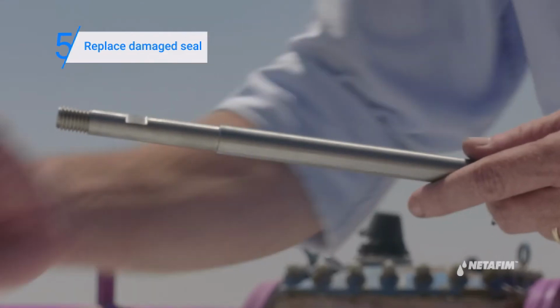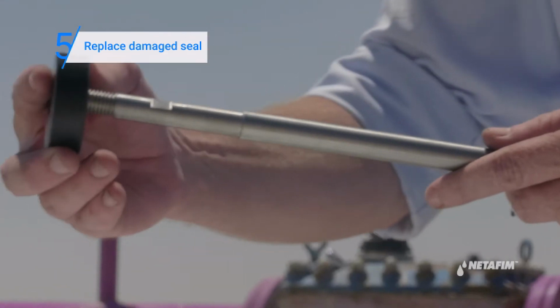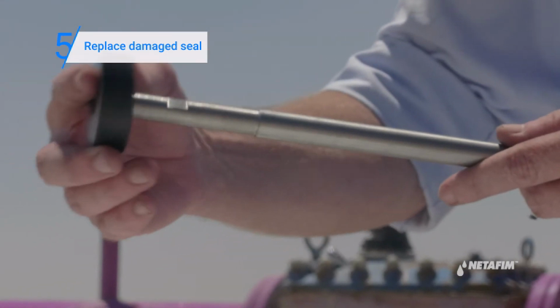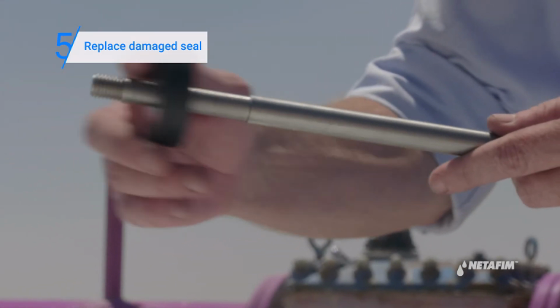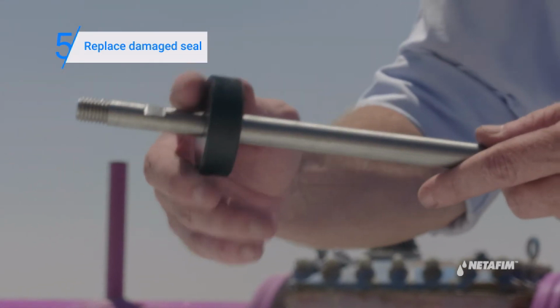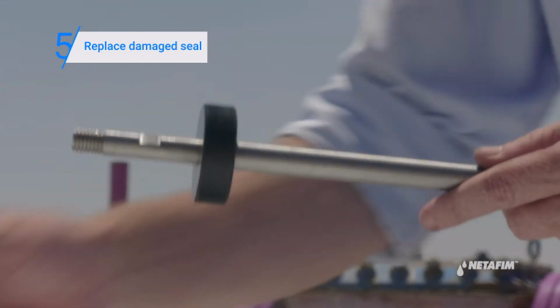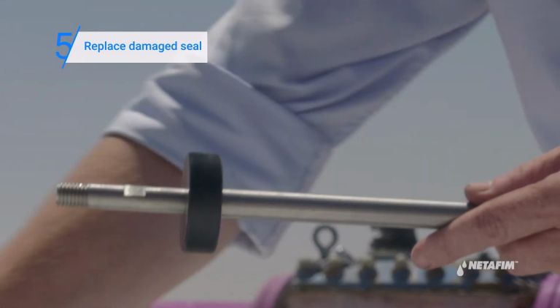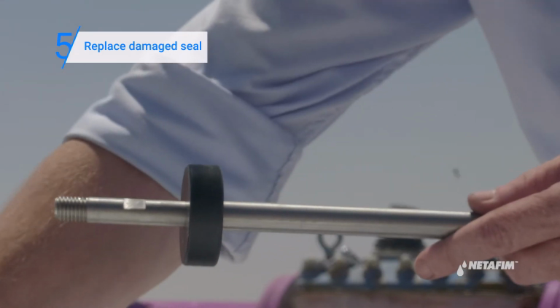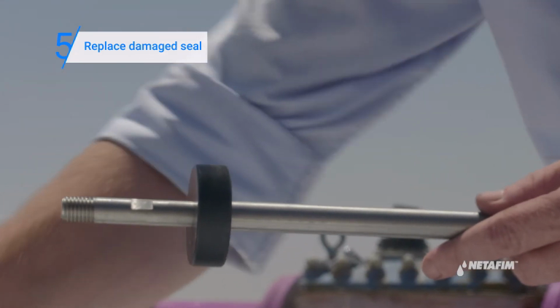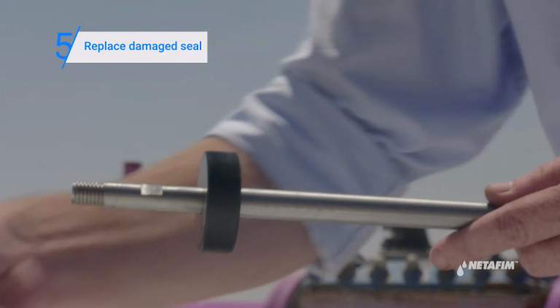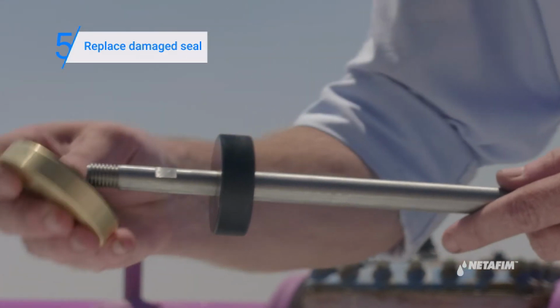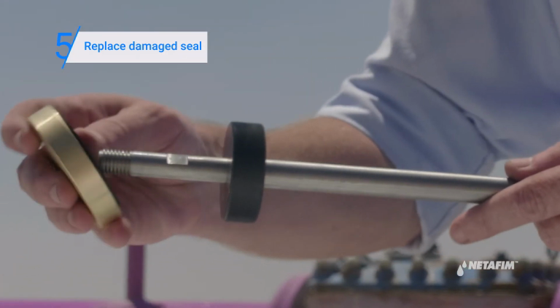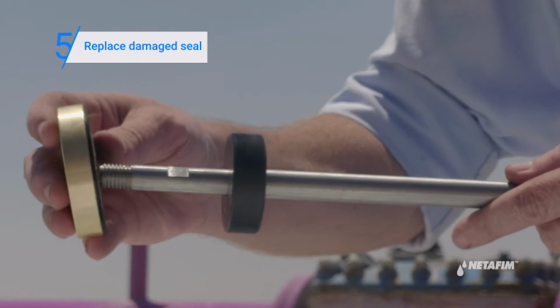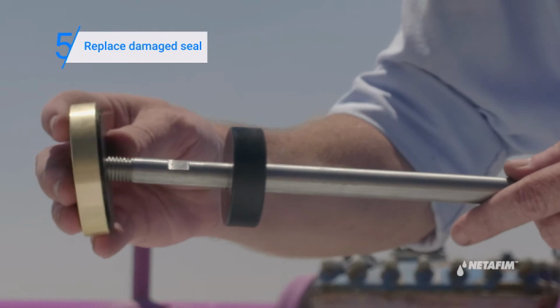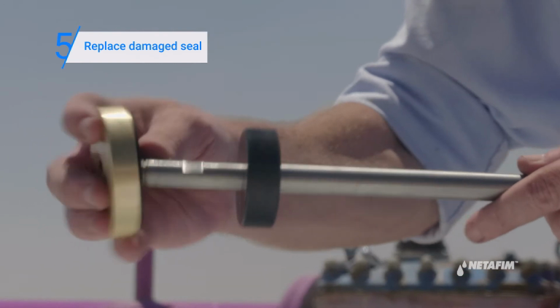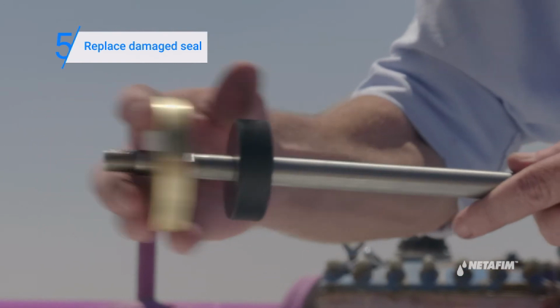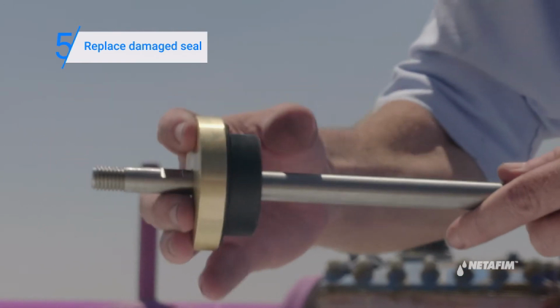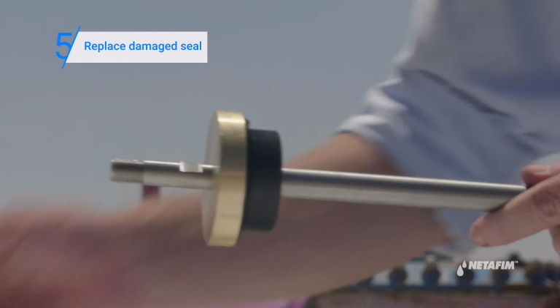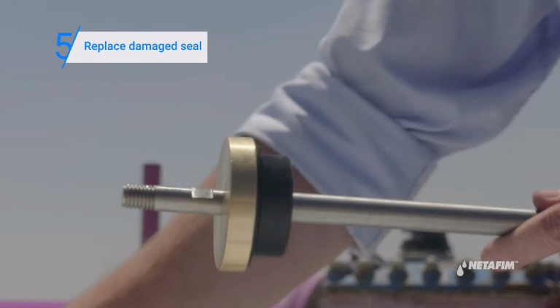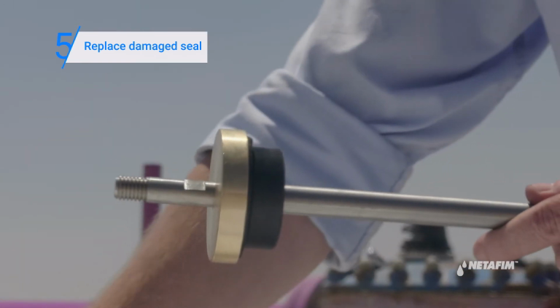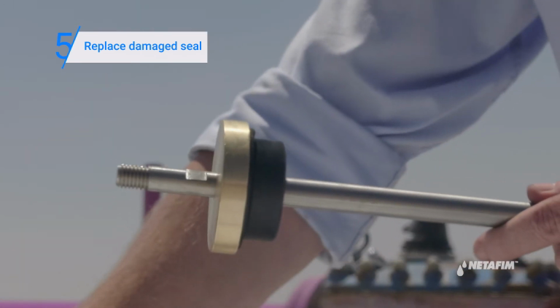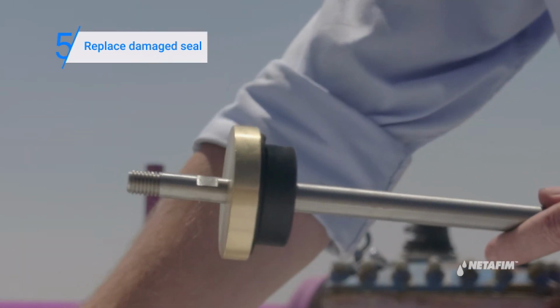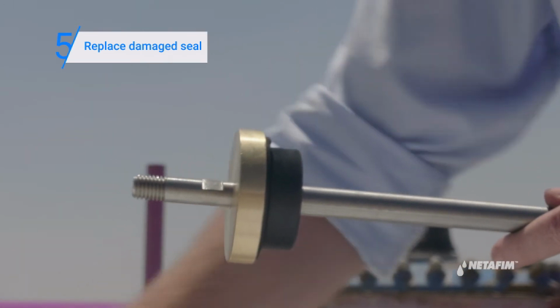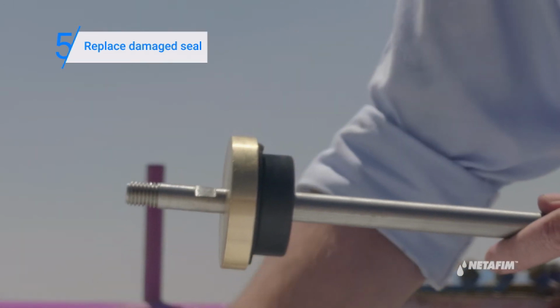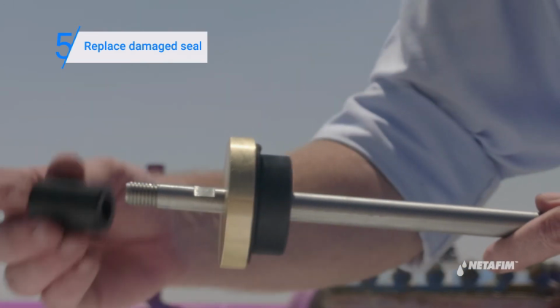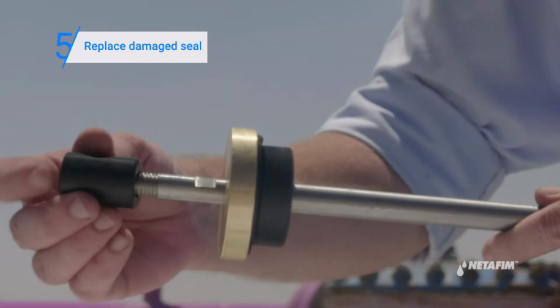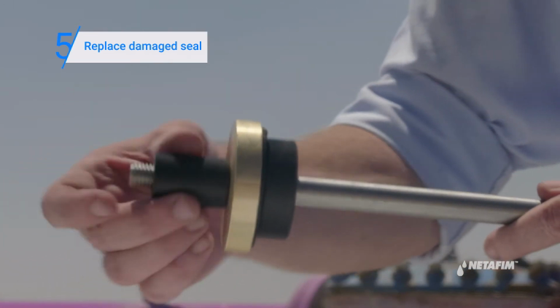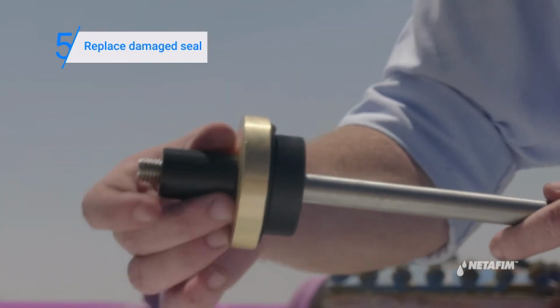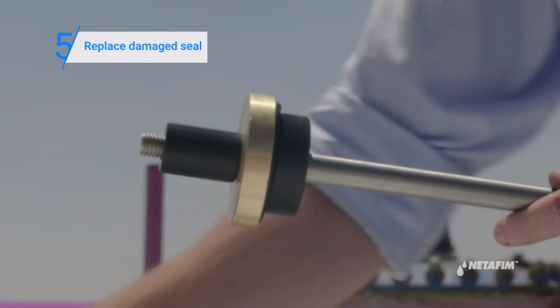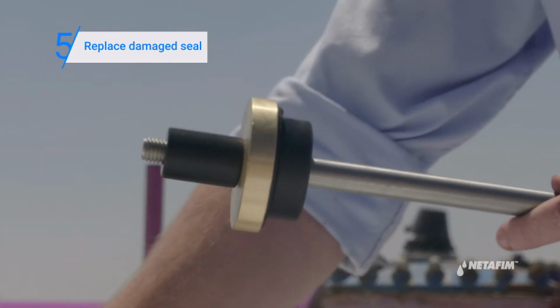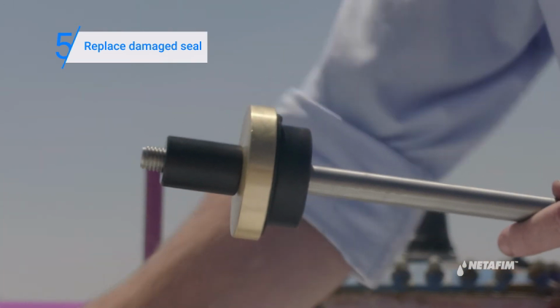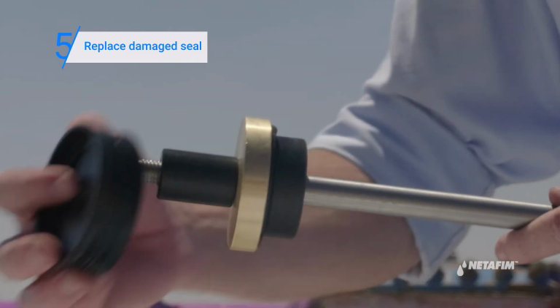Then replace the damaged seal. Reassemble all the piston parts and lock the nuts on both sides.